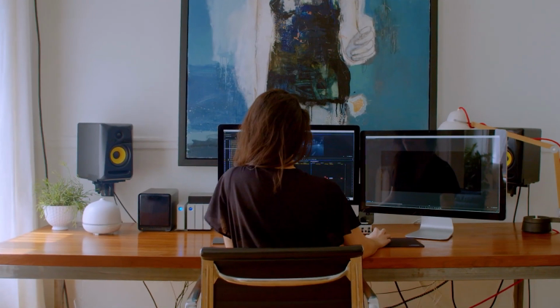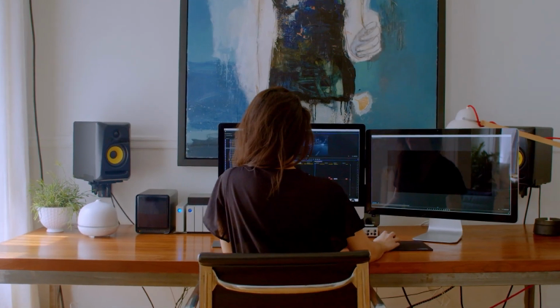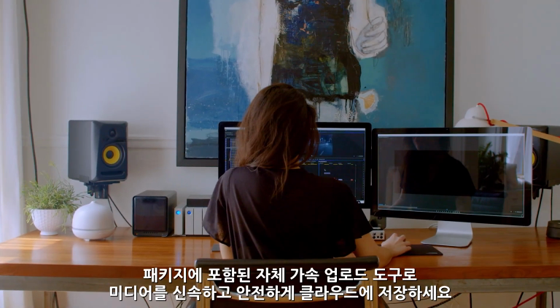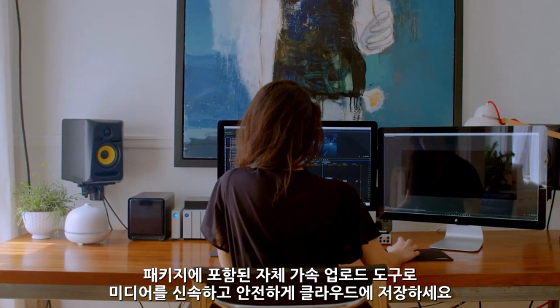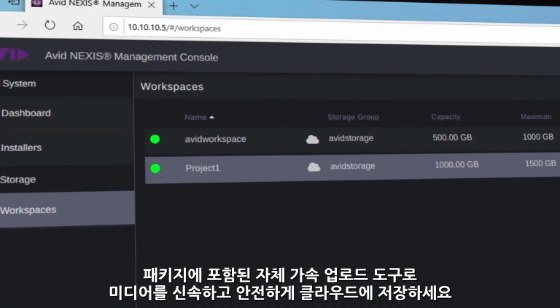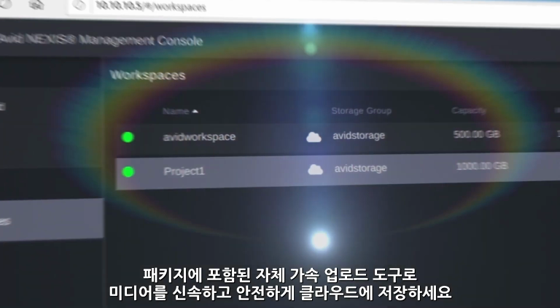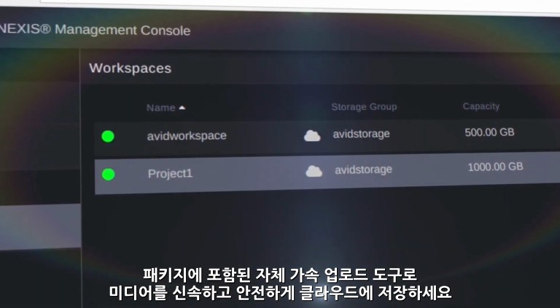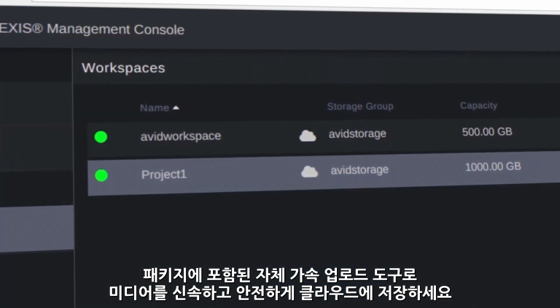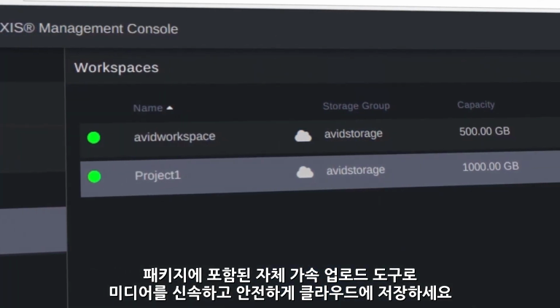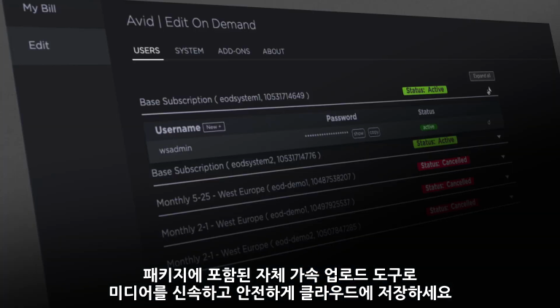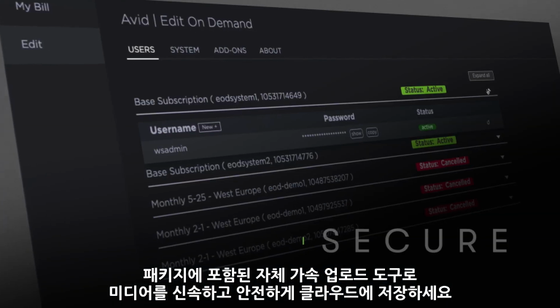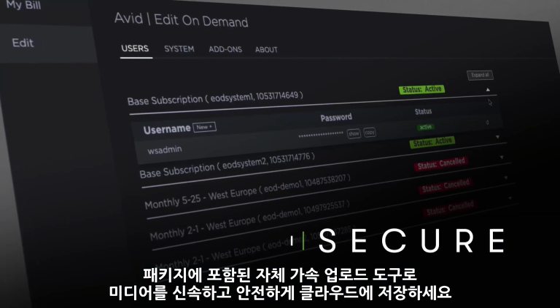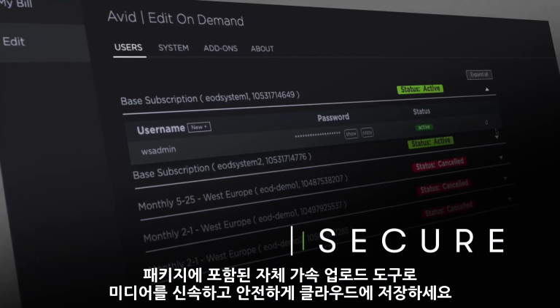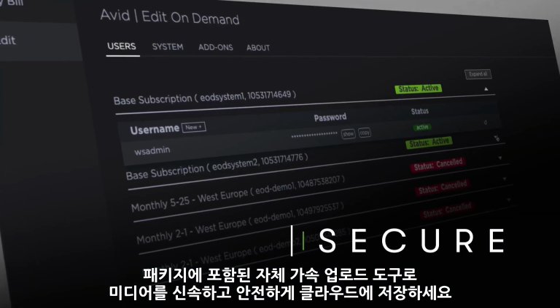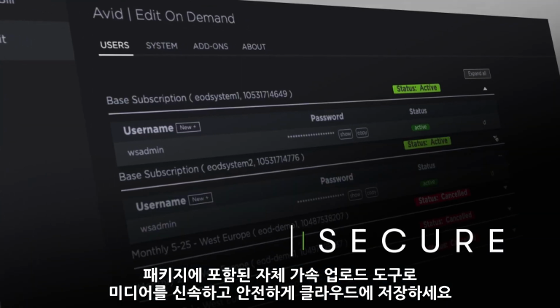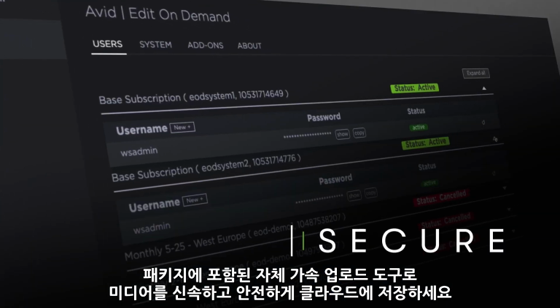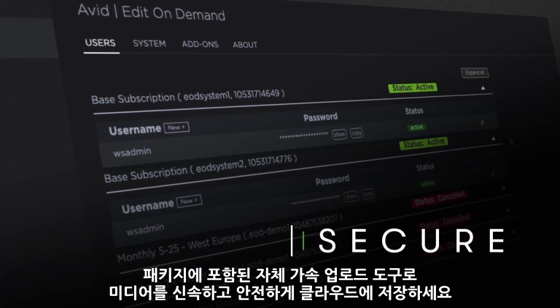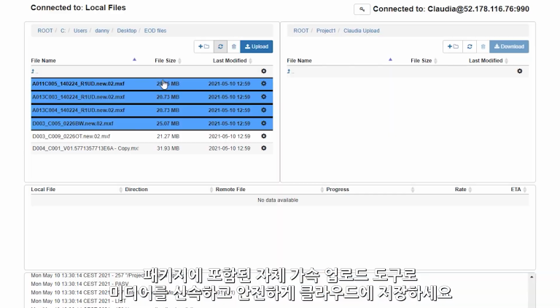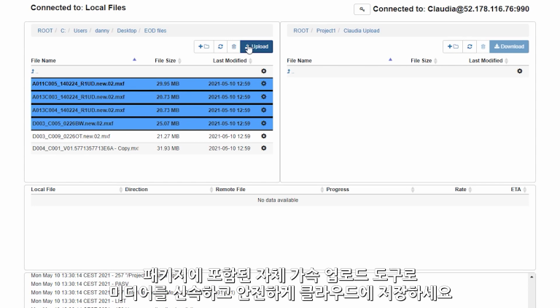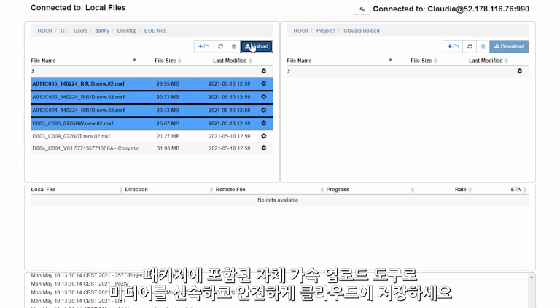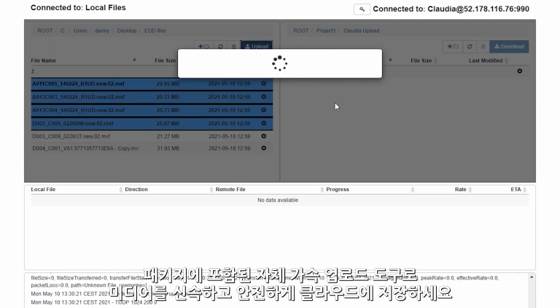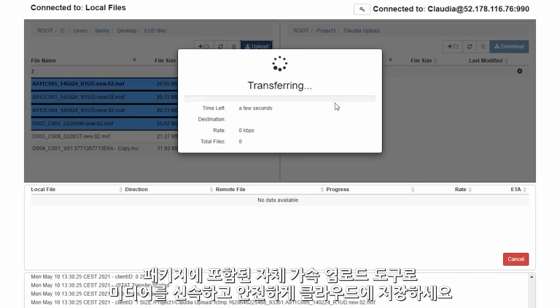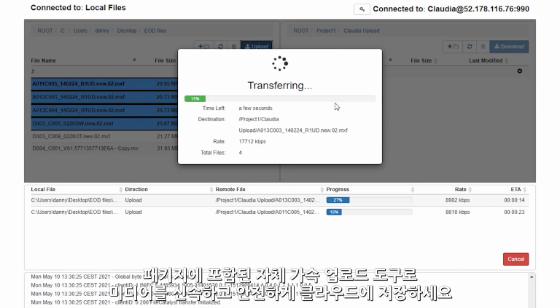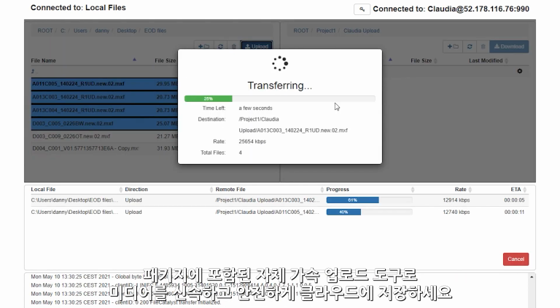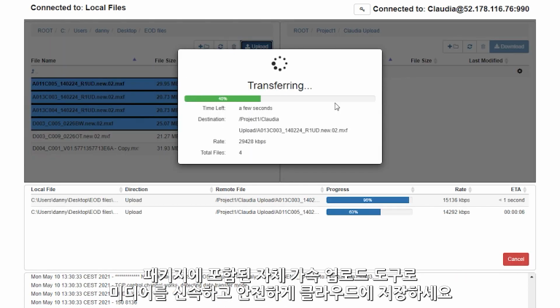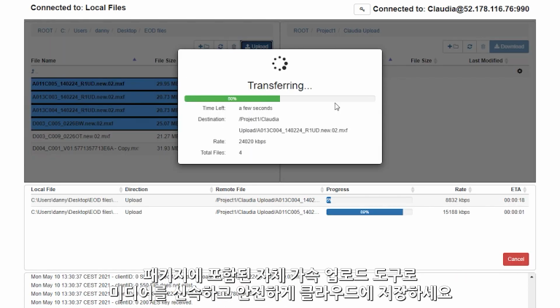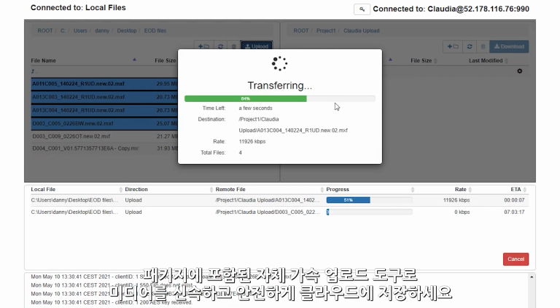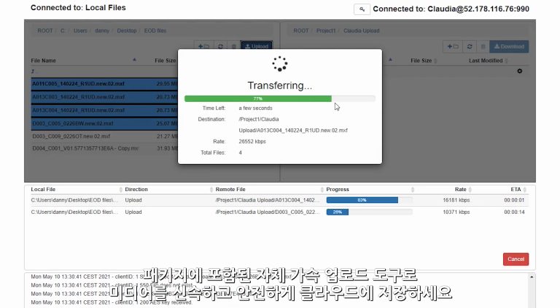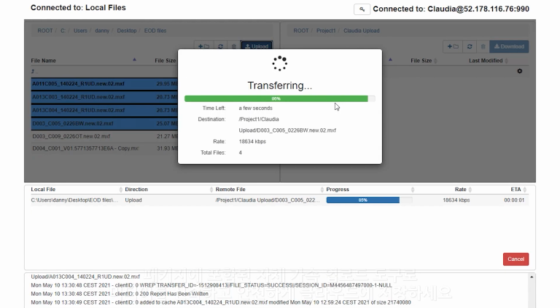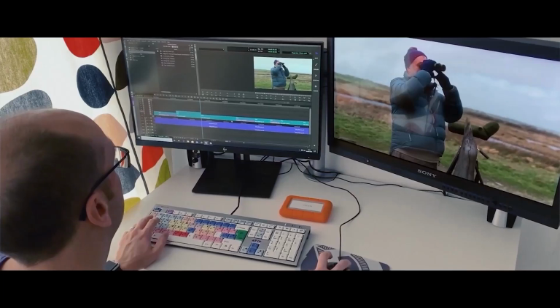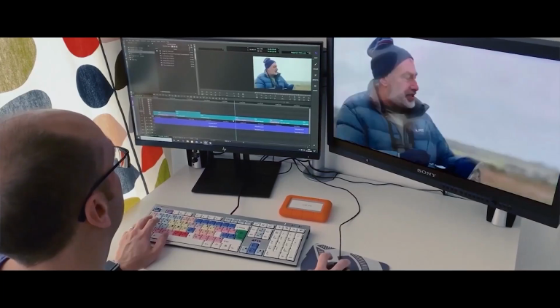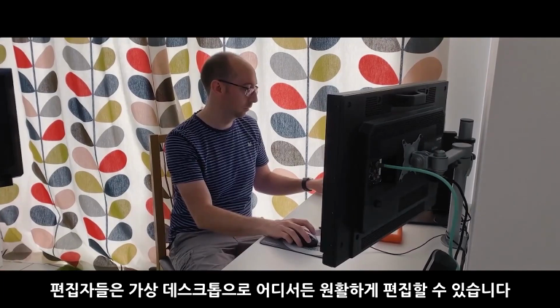Get your media into the cloud quickly and securely with the built-in file acceleration upload tools included in the package. Then,